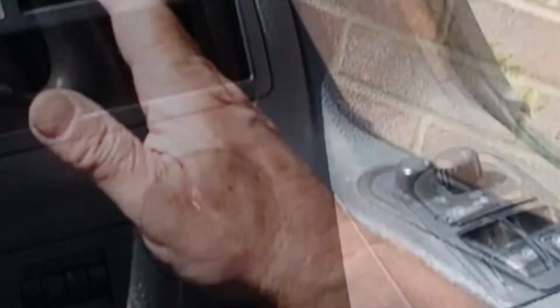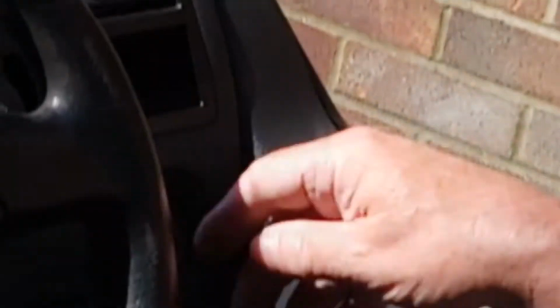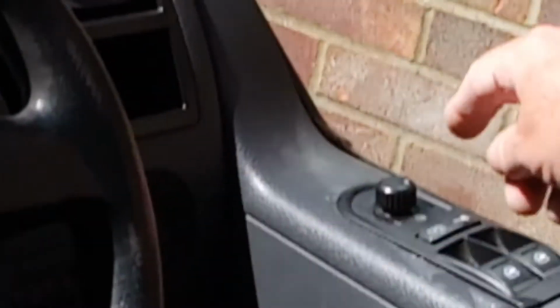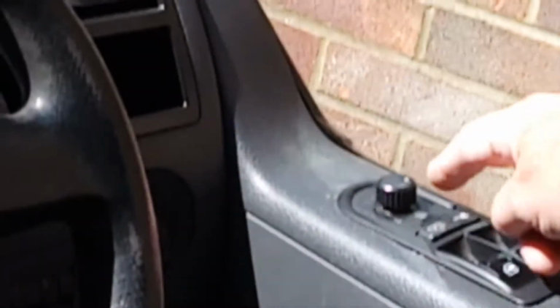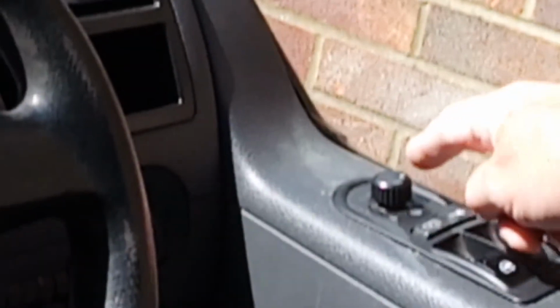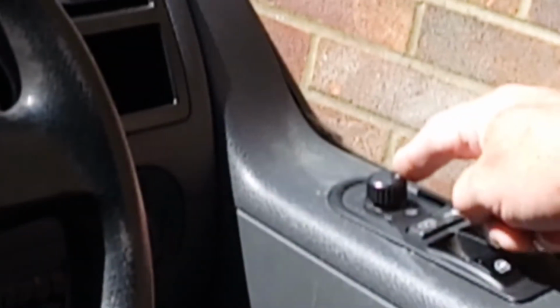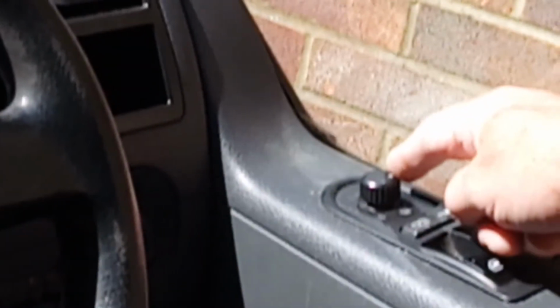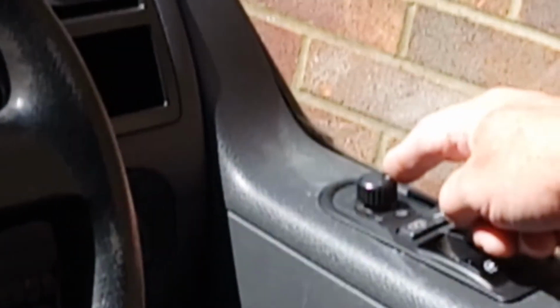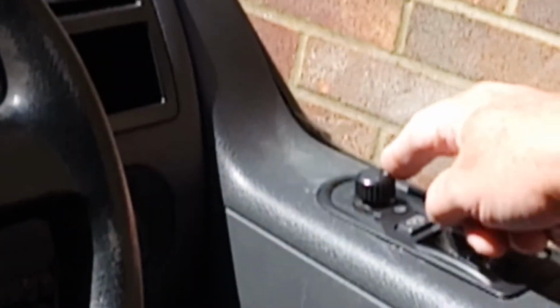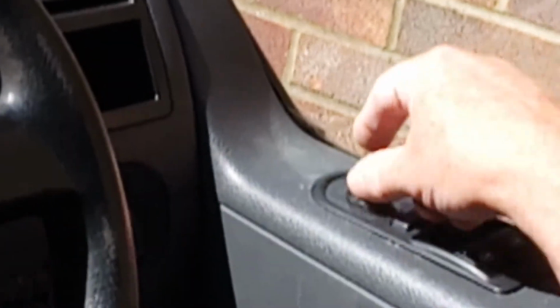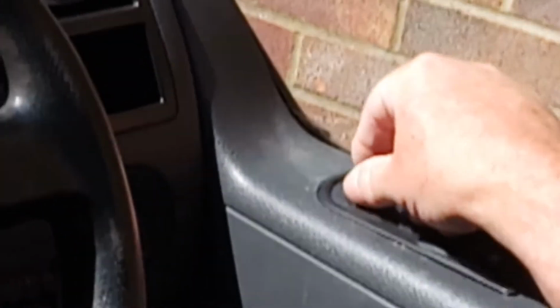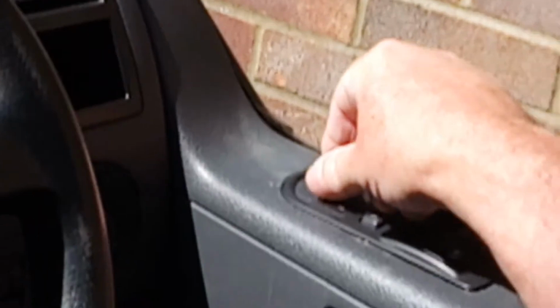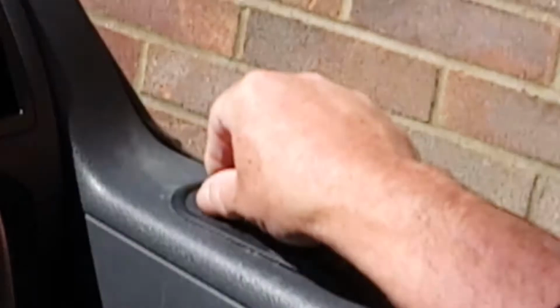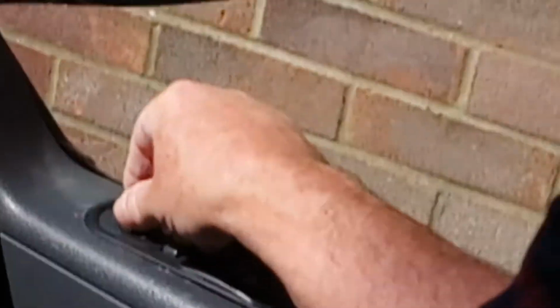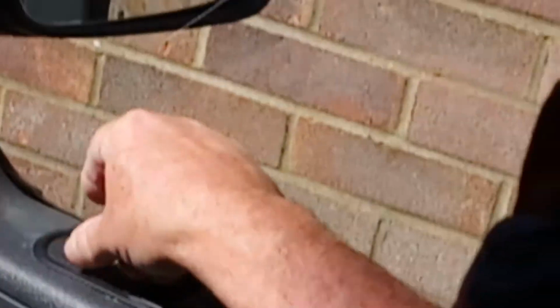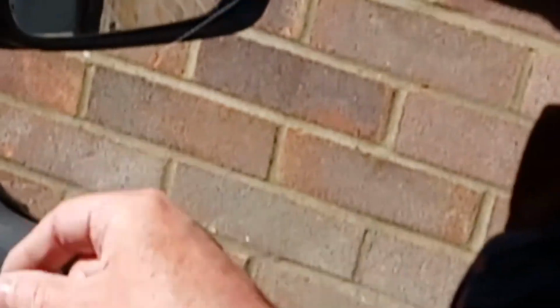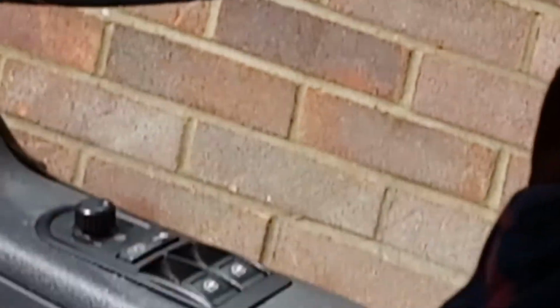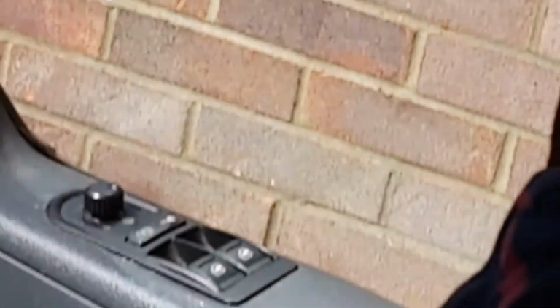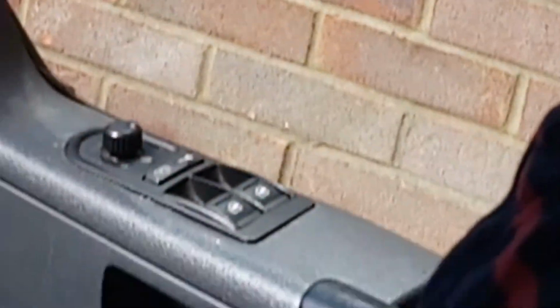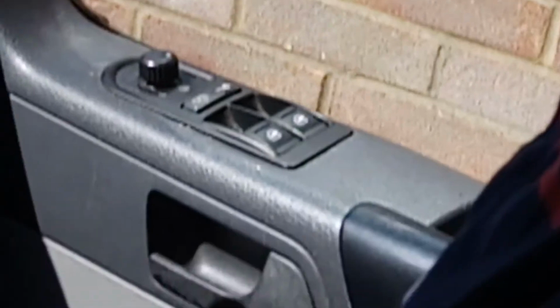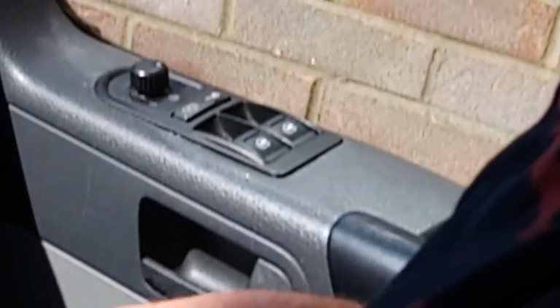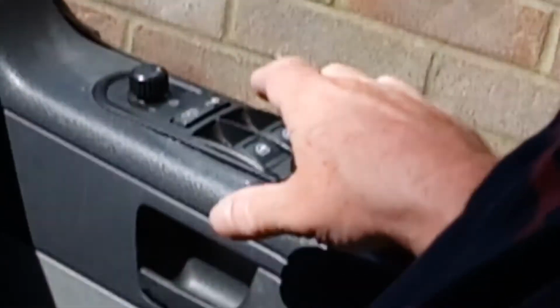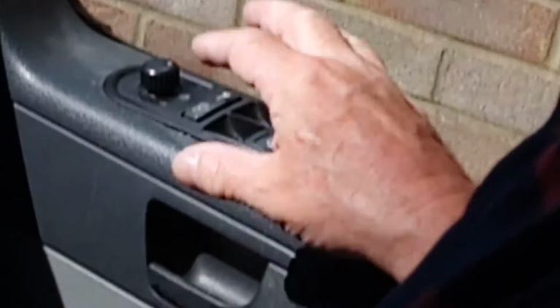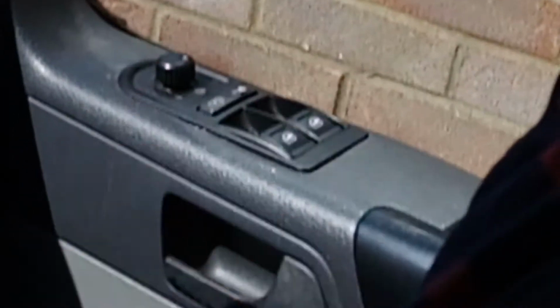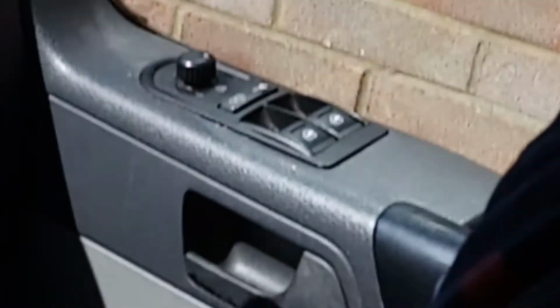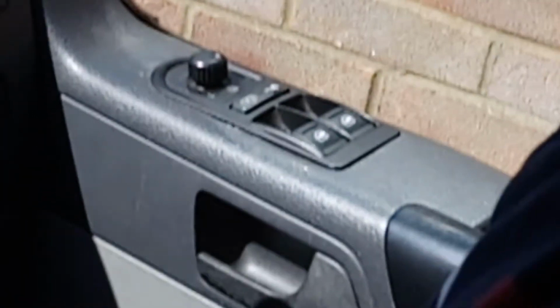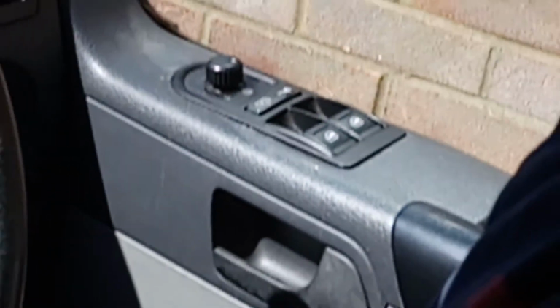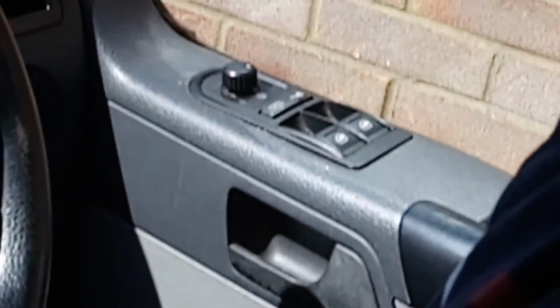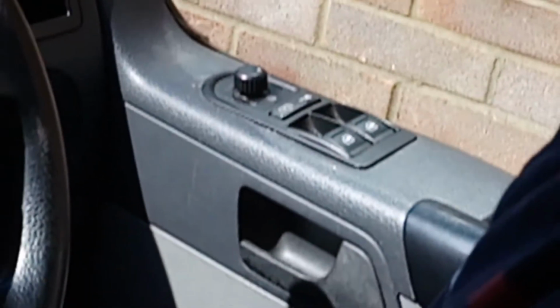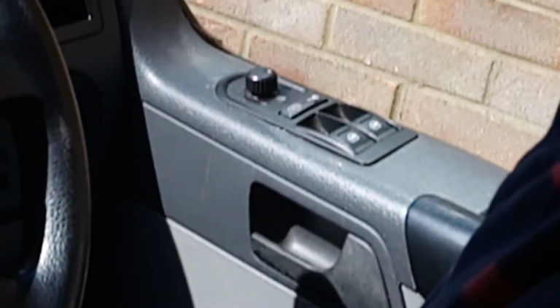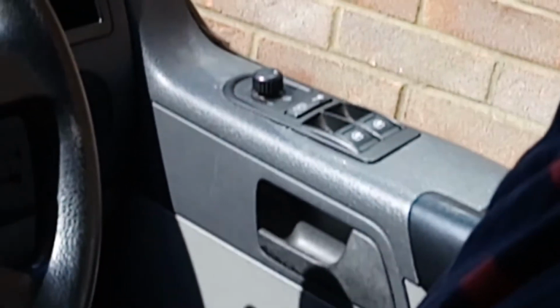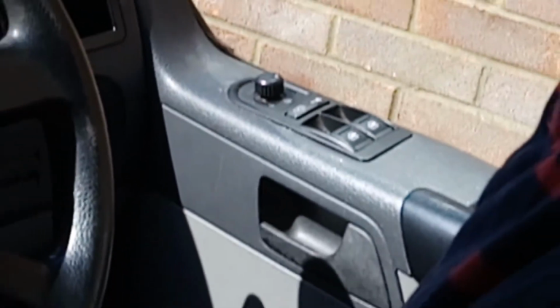Mirror control is over here with a little joystick, and you've got some electric windows.